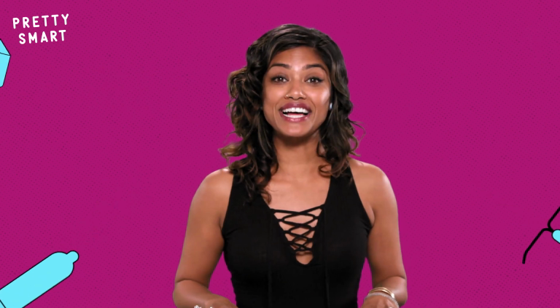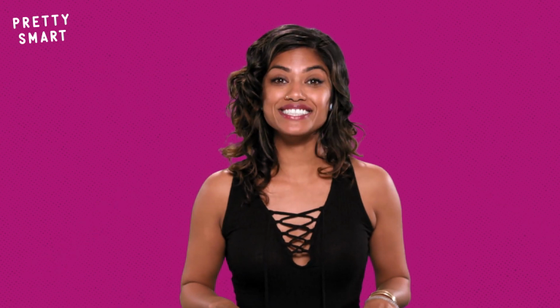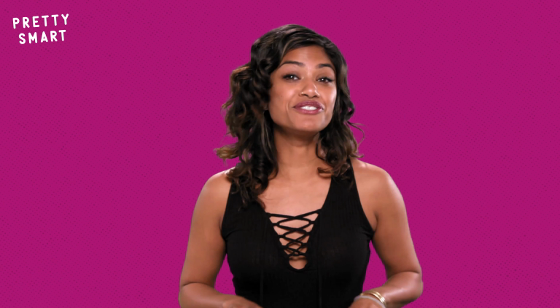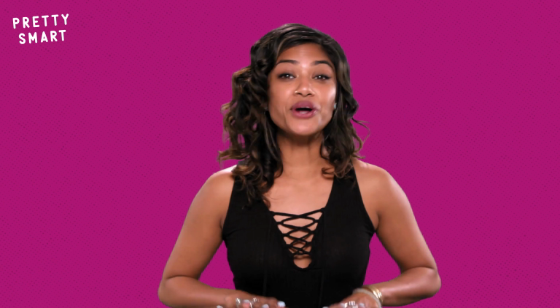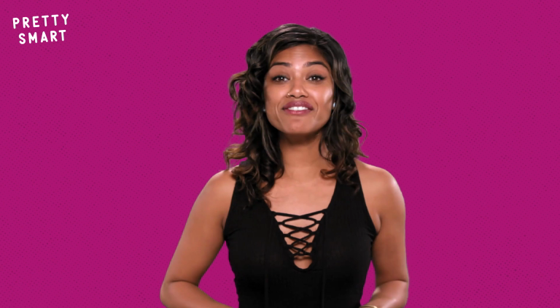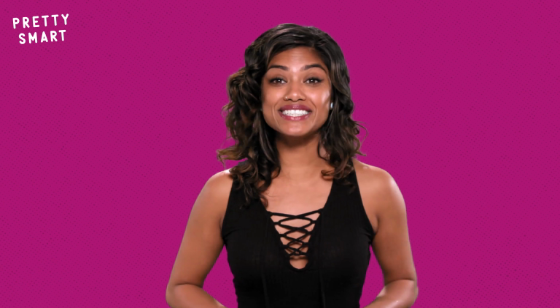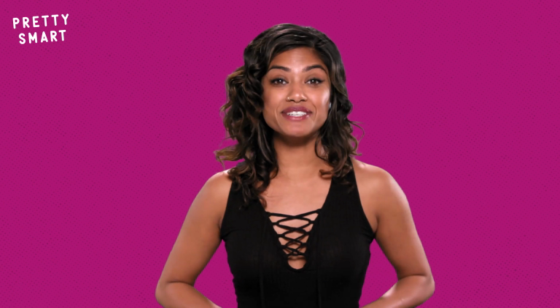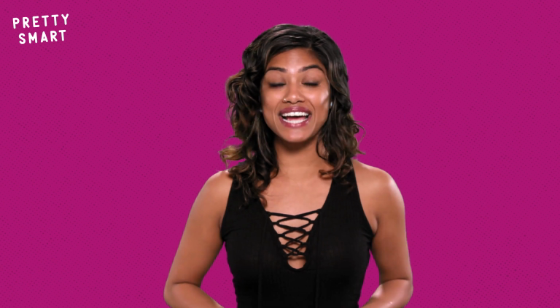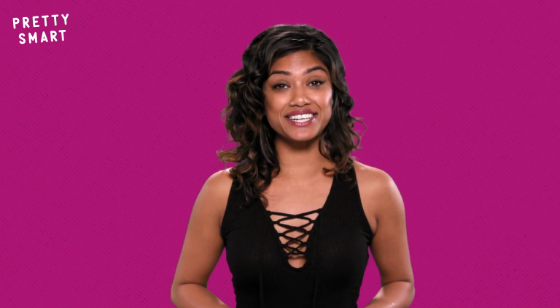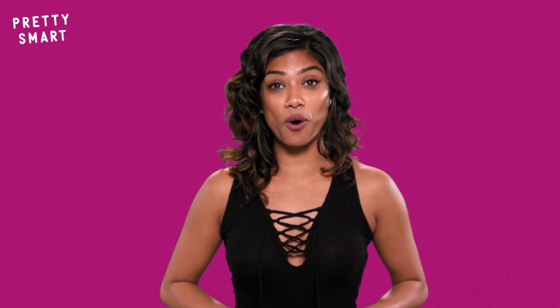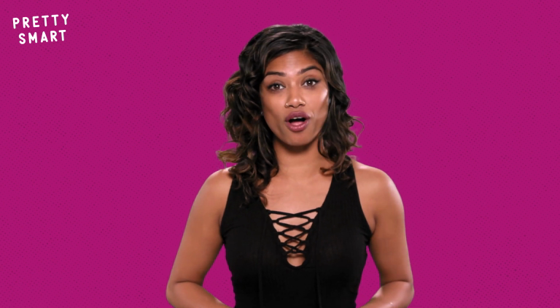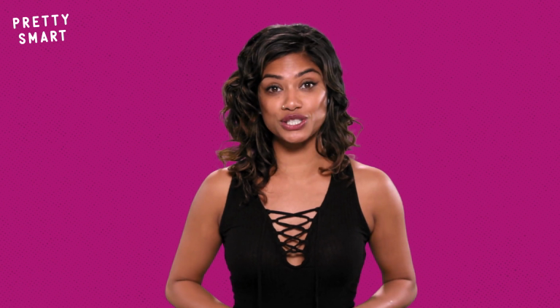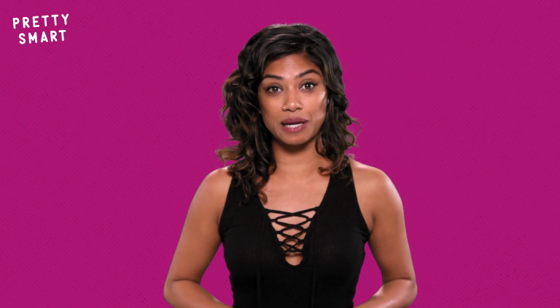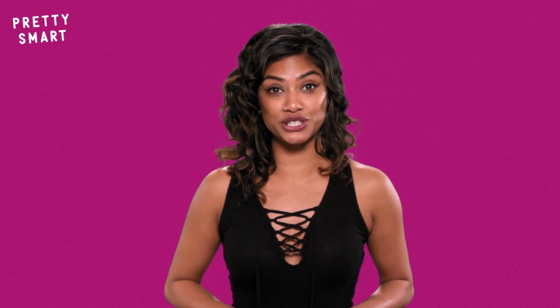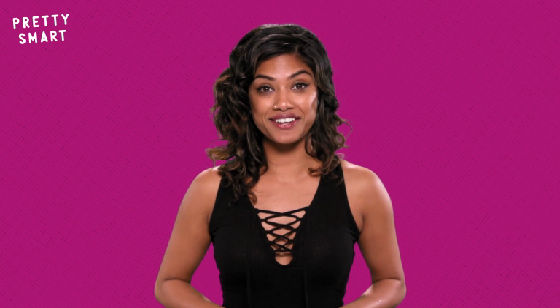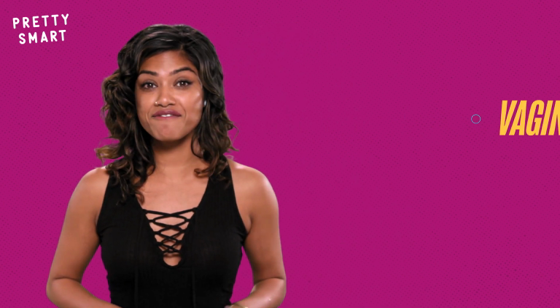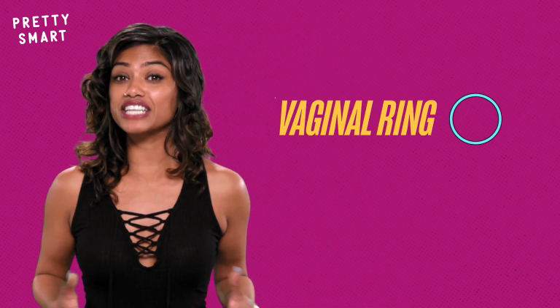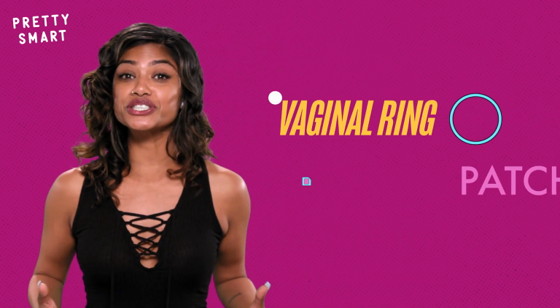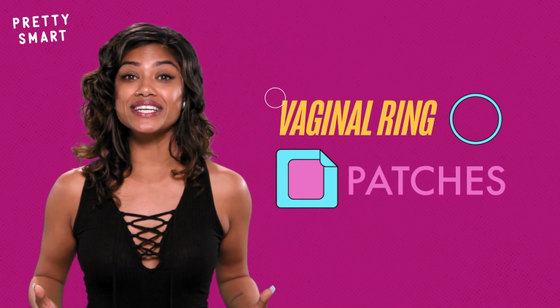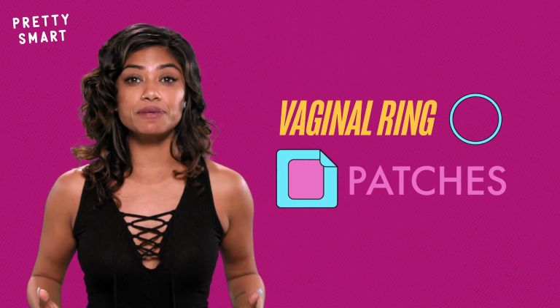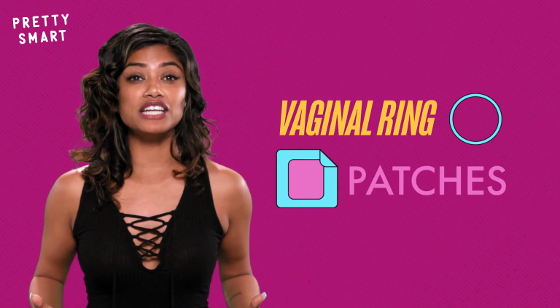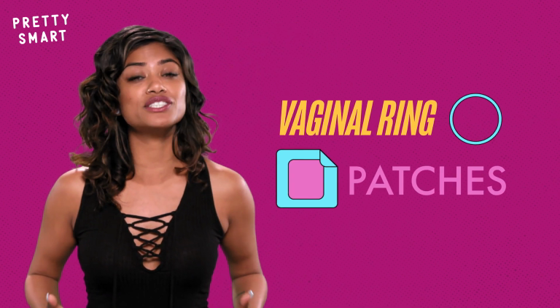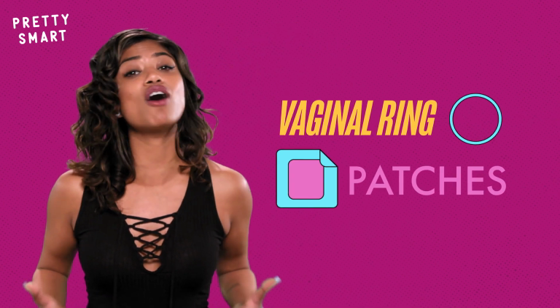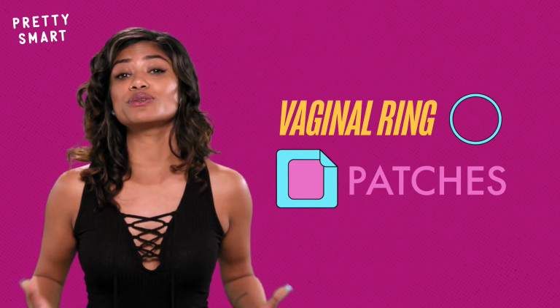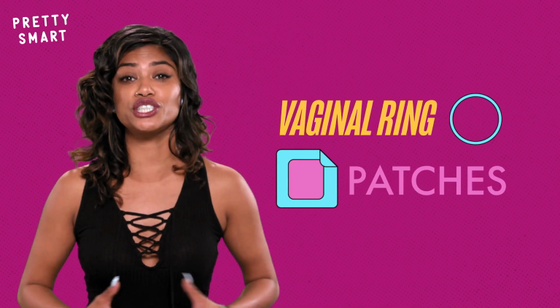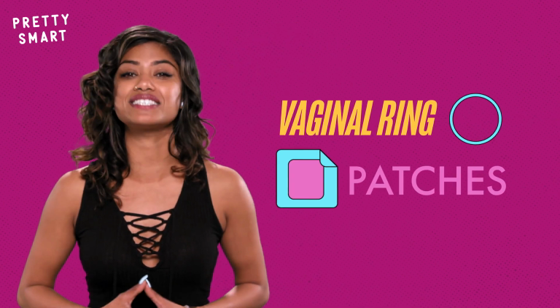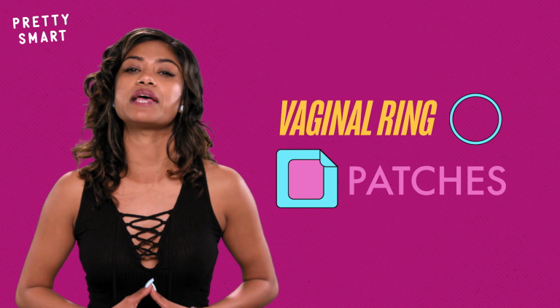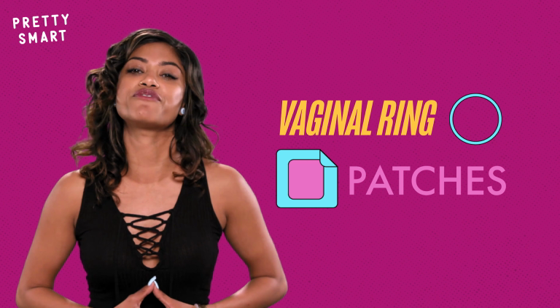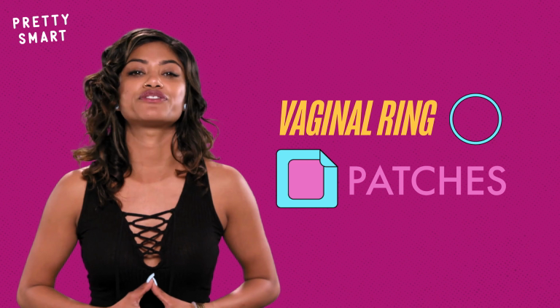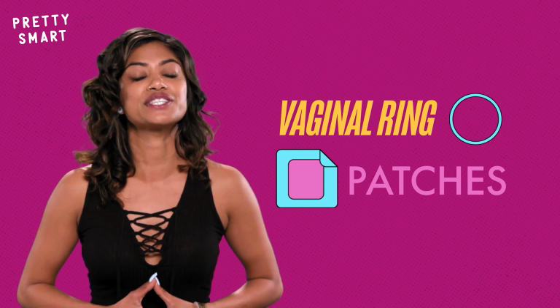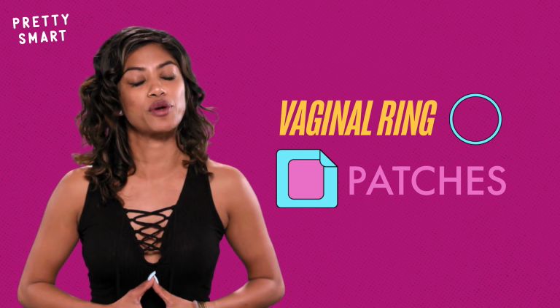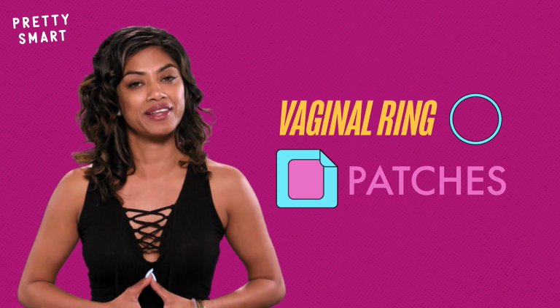You don't even need to be tied down to oral contraception. Vaginal rings and patches also achieve the same effect for some women.